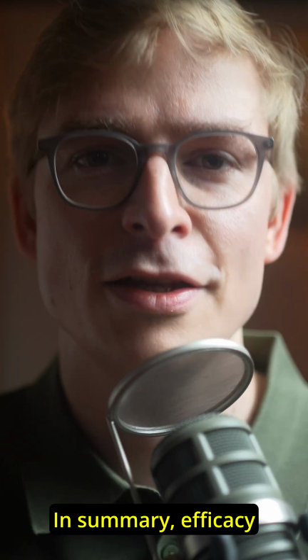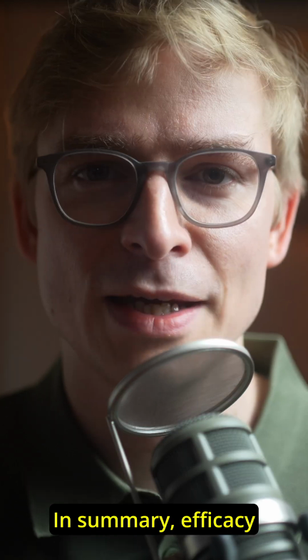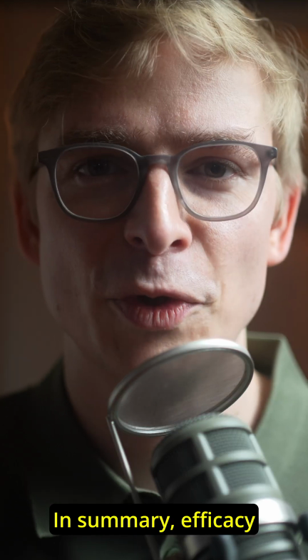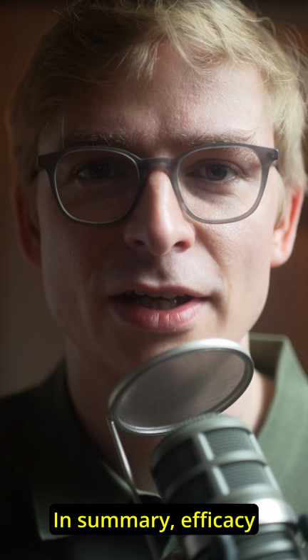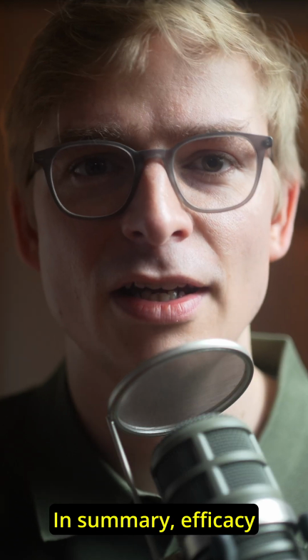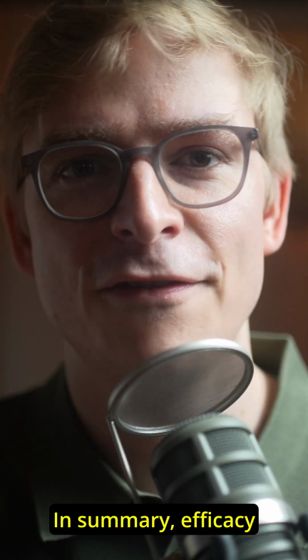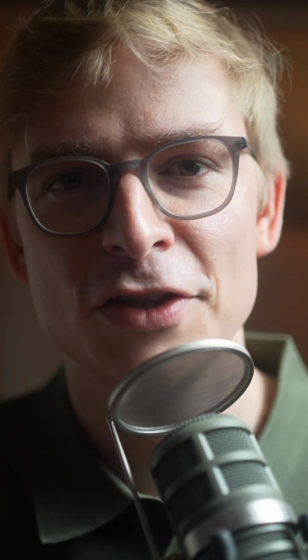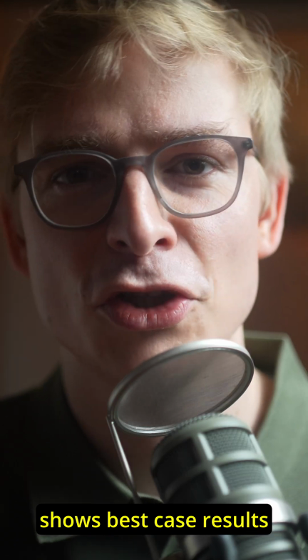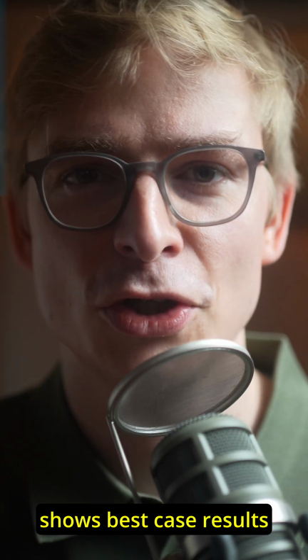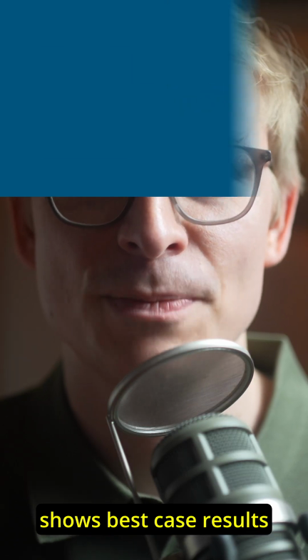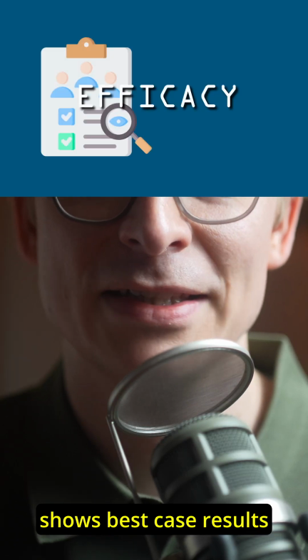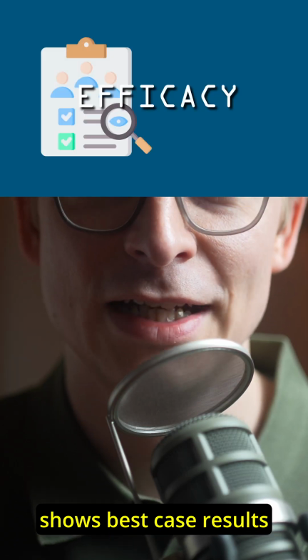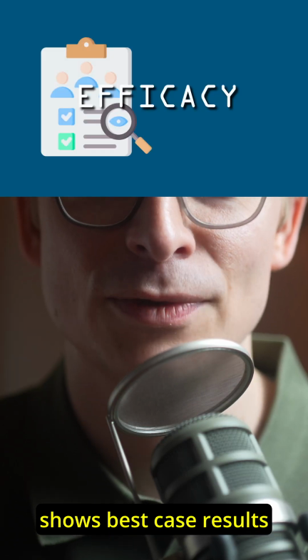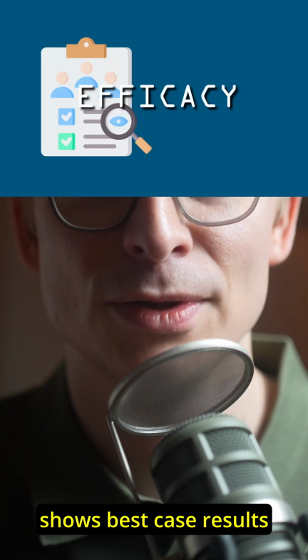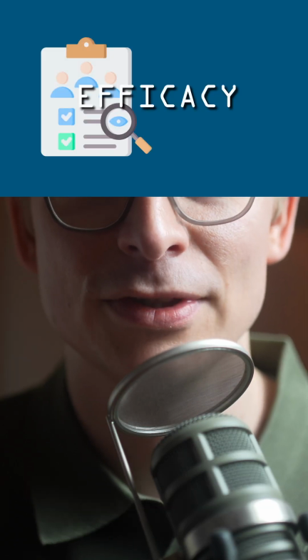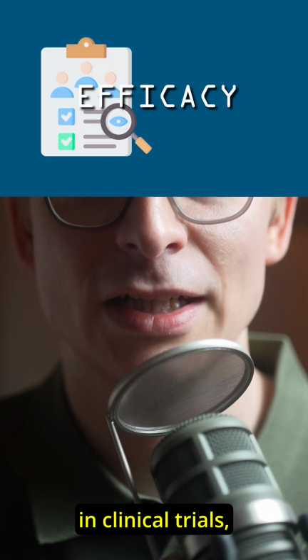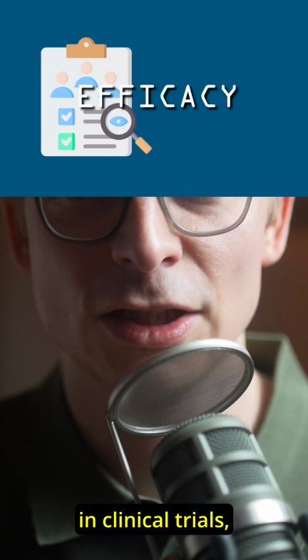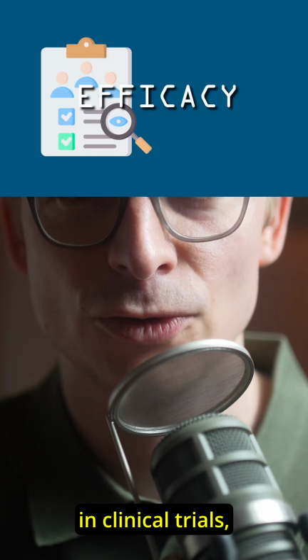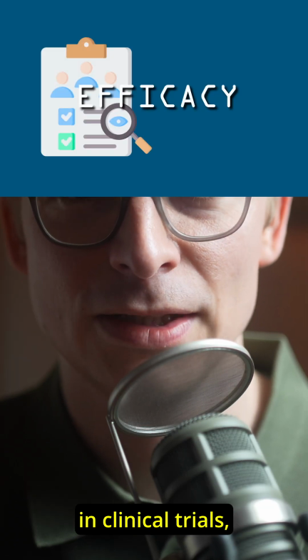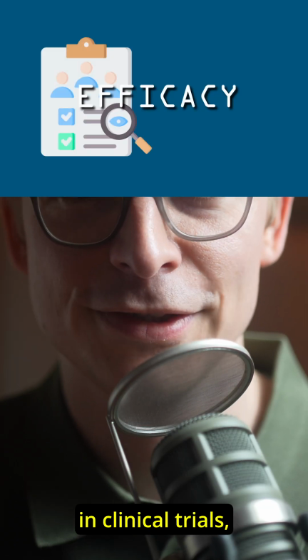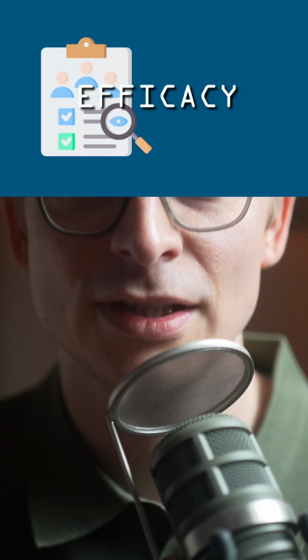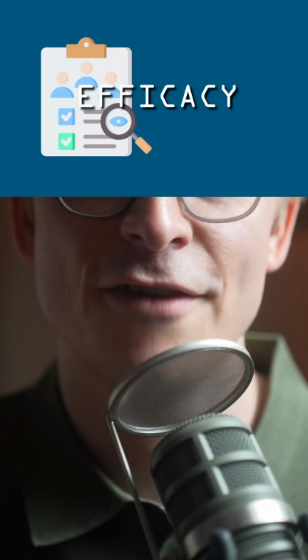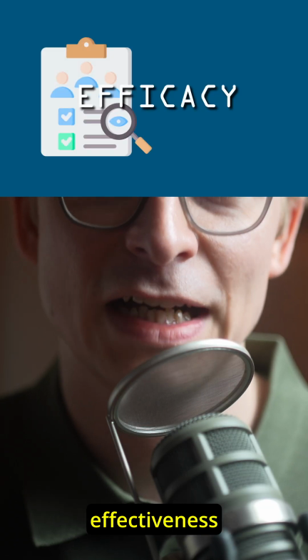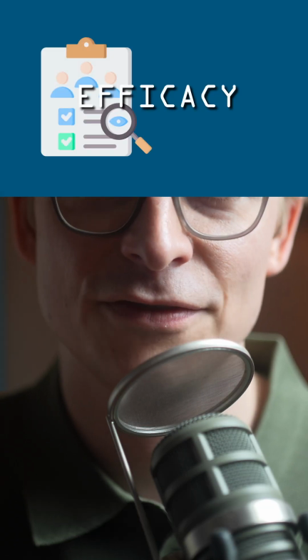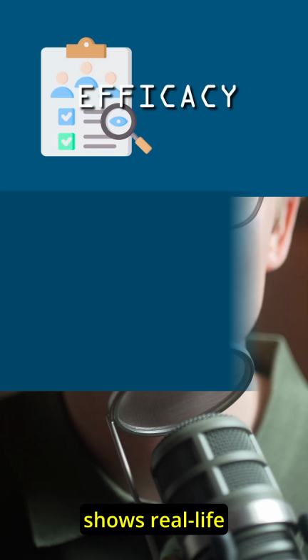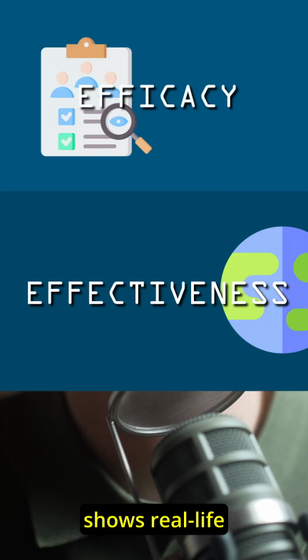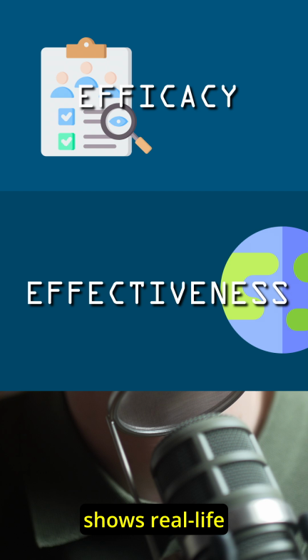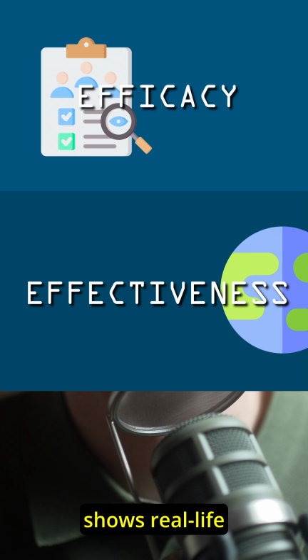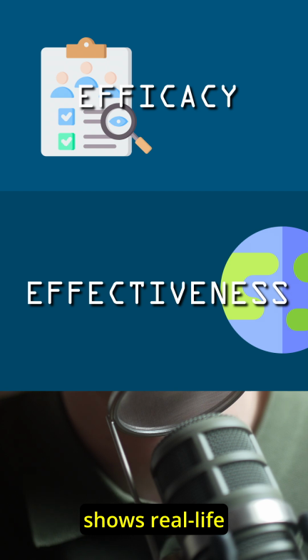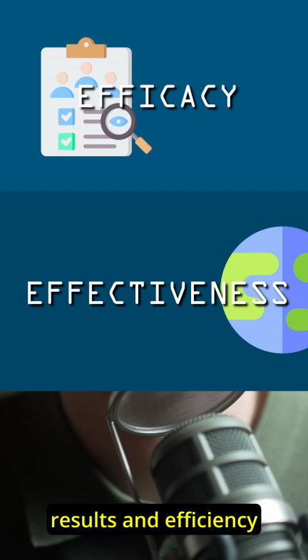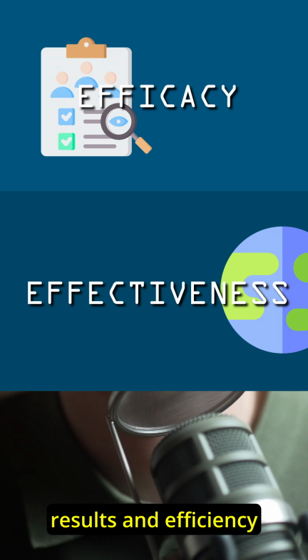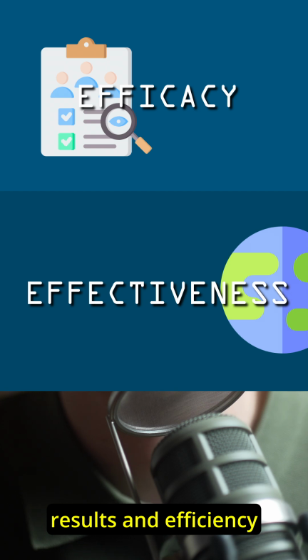In summary, efficacy shows best-case results in clinical trials, effectiveness shows real-life results, and efficiency assesses the resources used in achieving those outcomes.